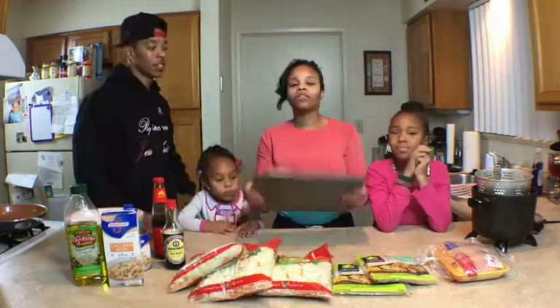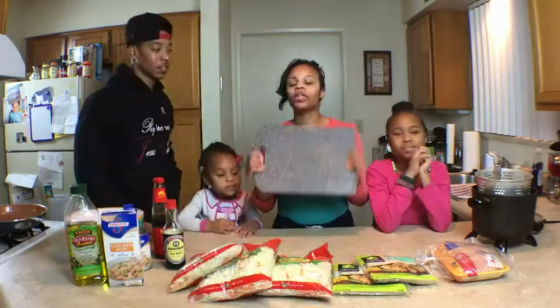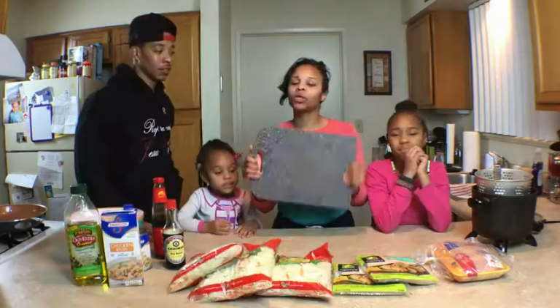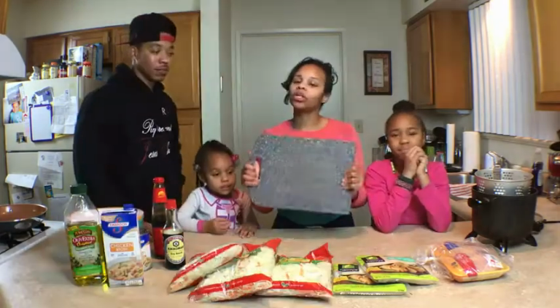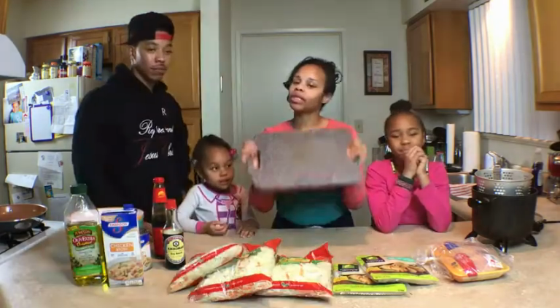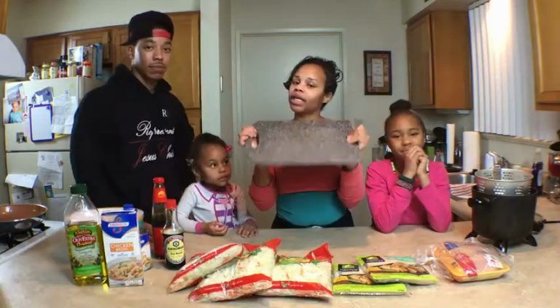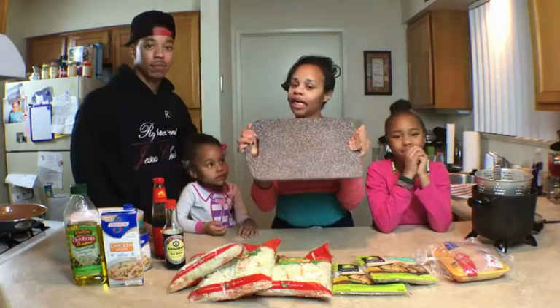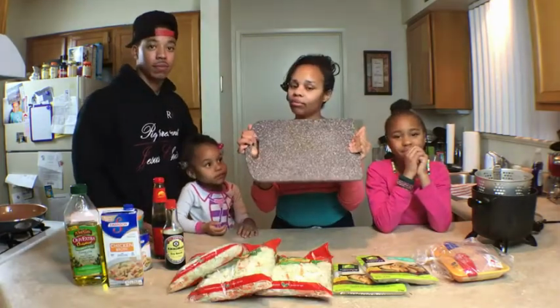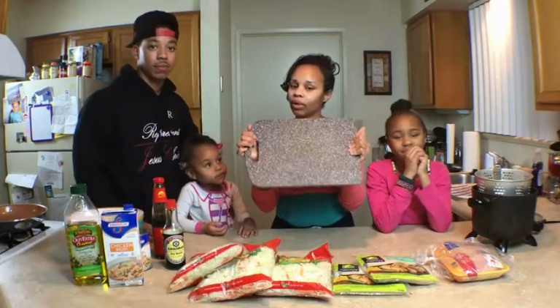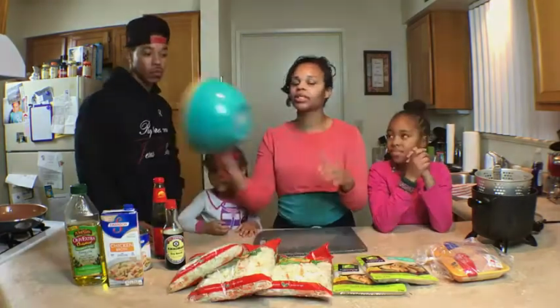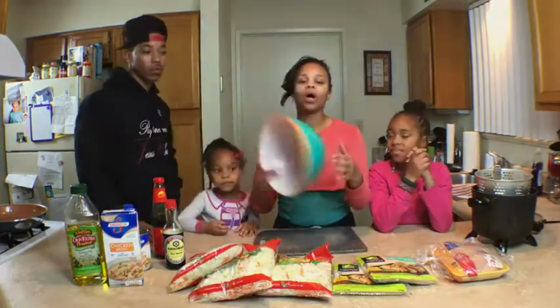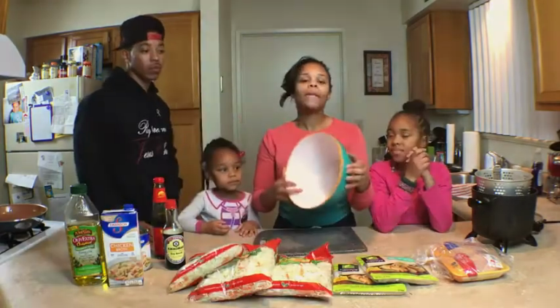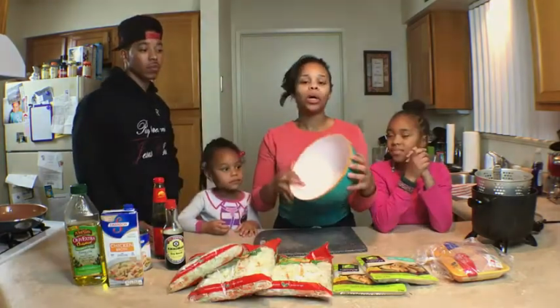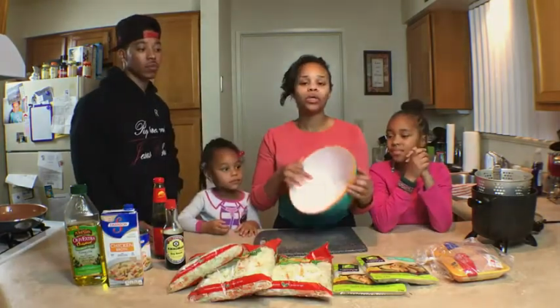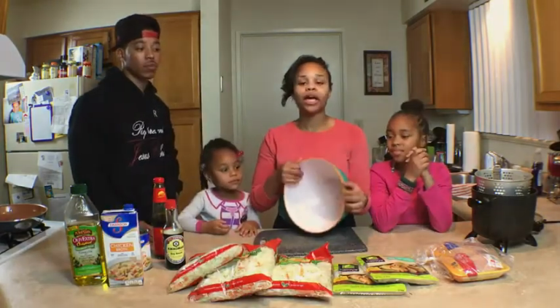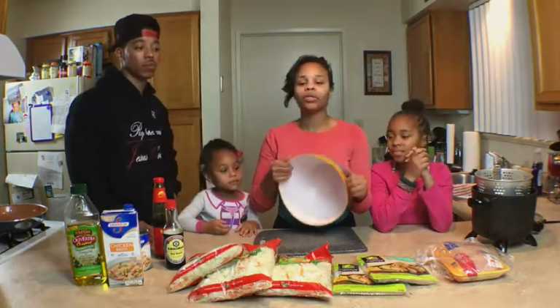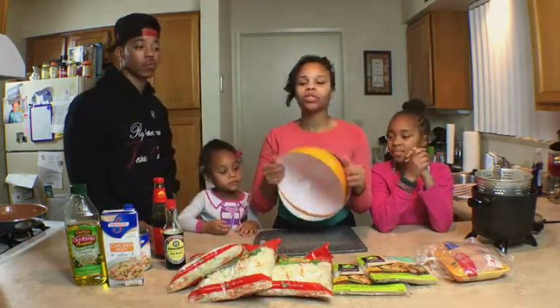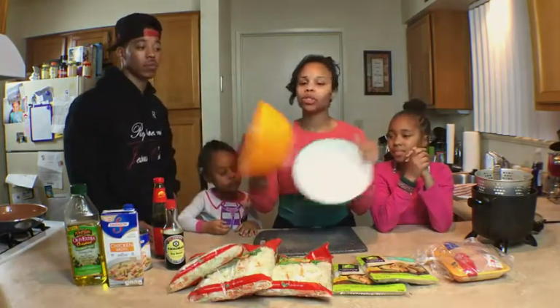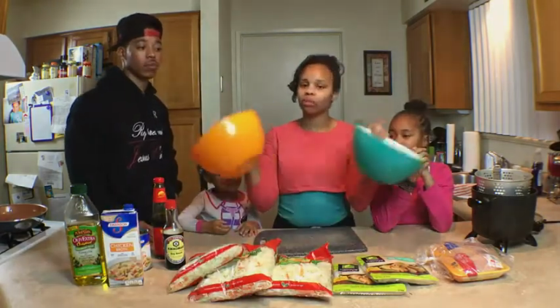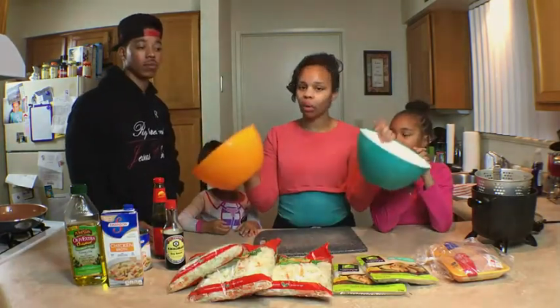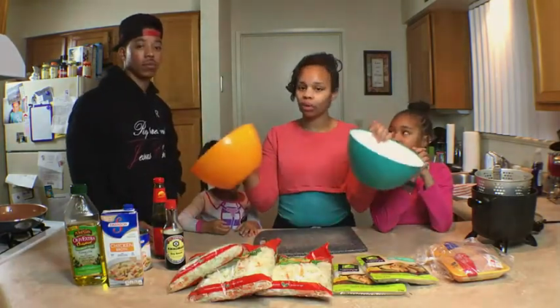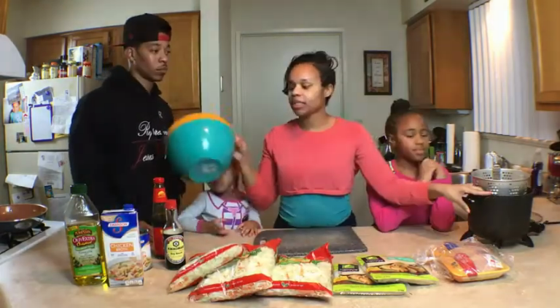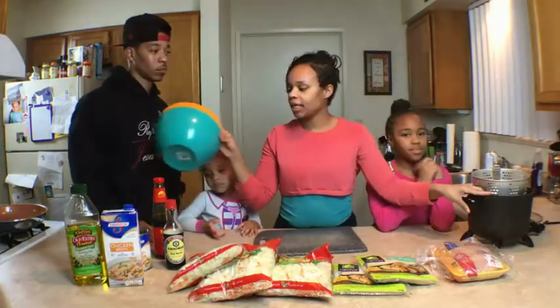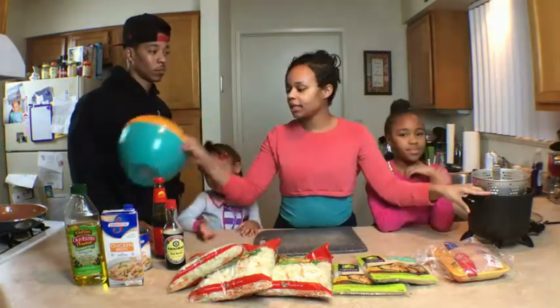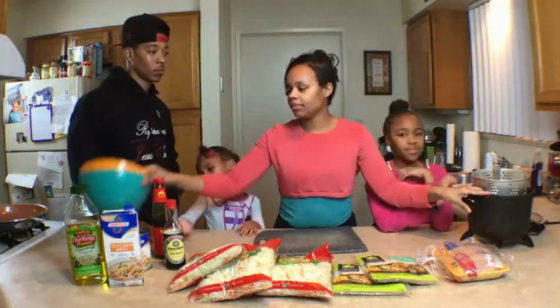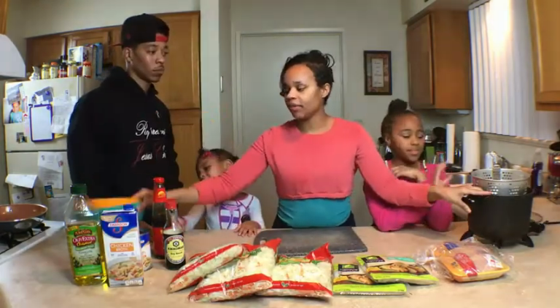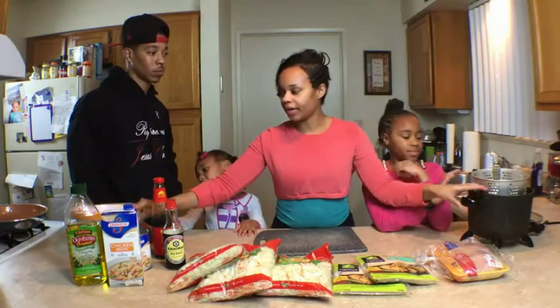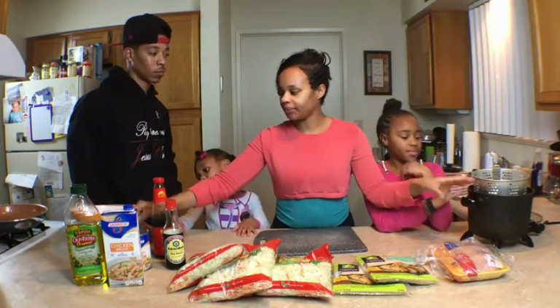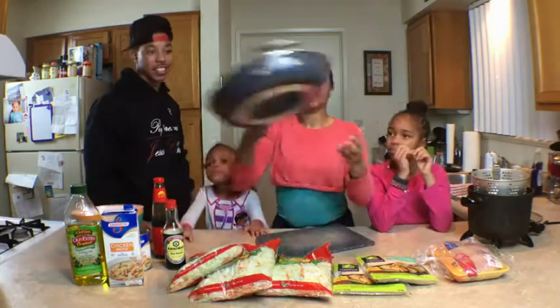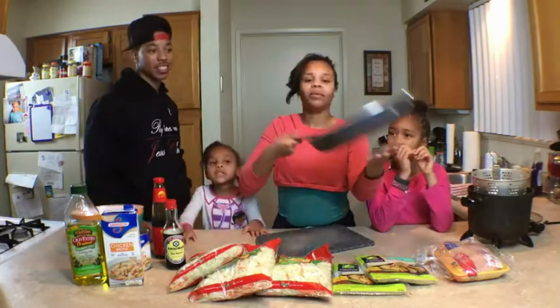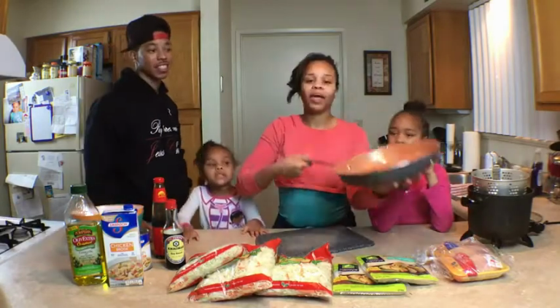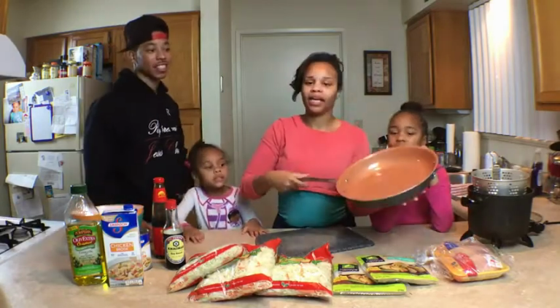For the tools, we need a cutting board, bowls — I'm using two bowls — a deep fryer, and a pan.